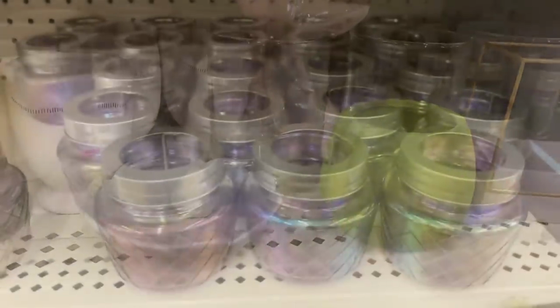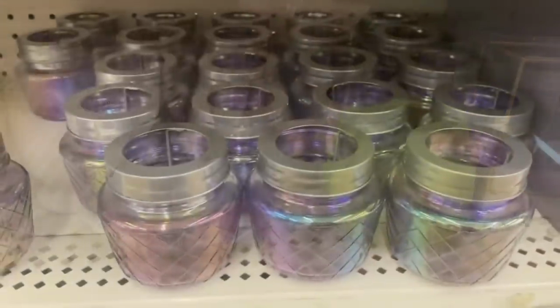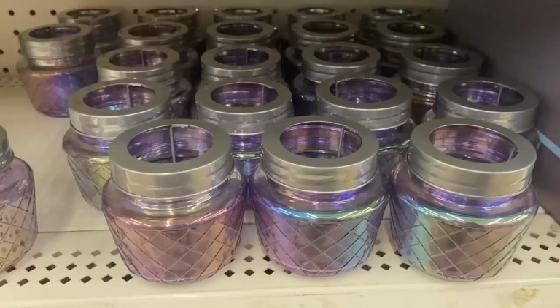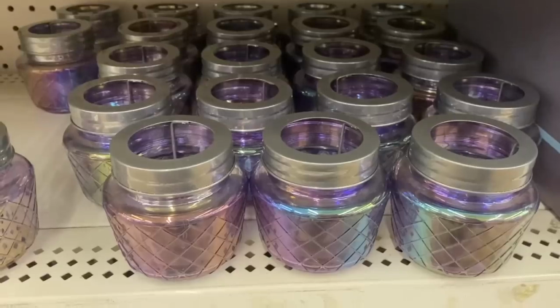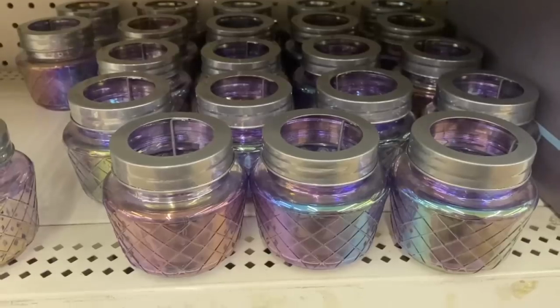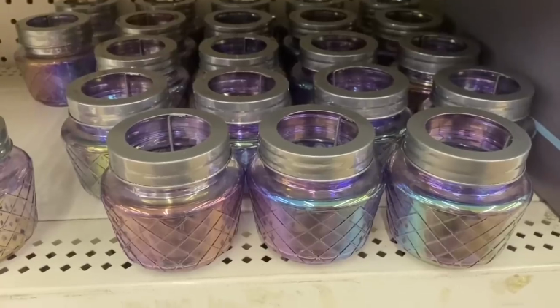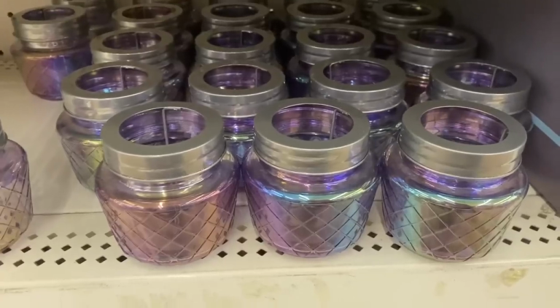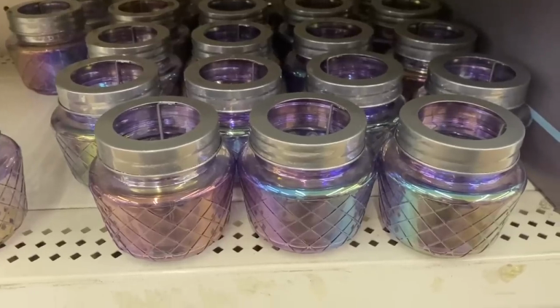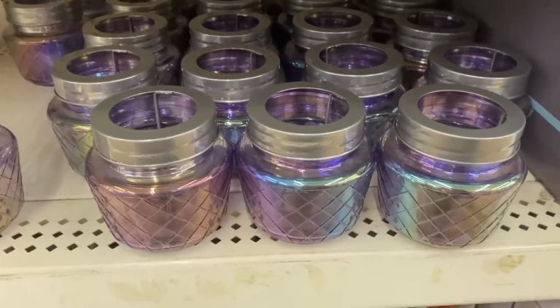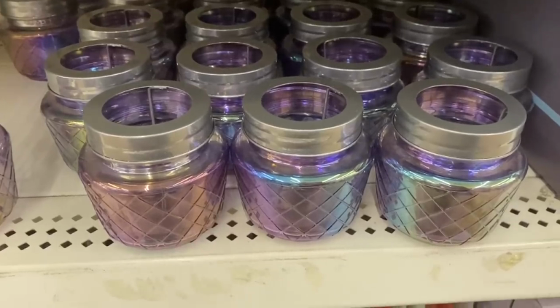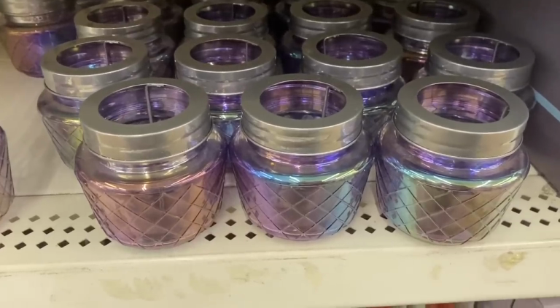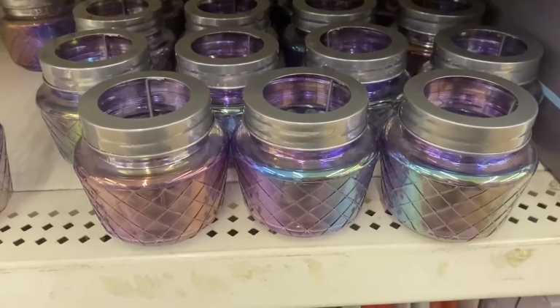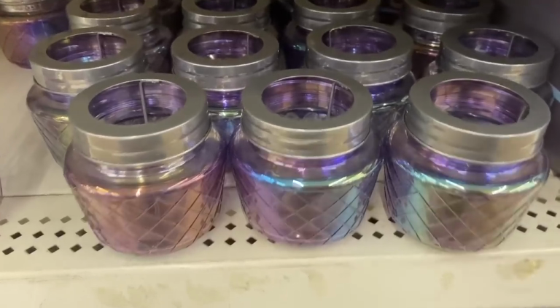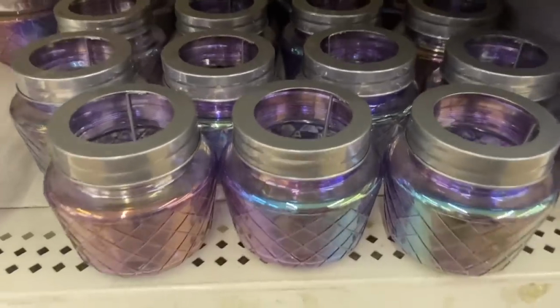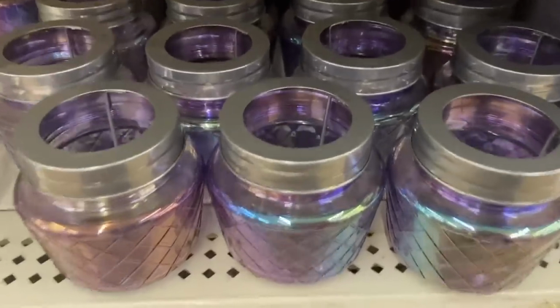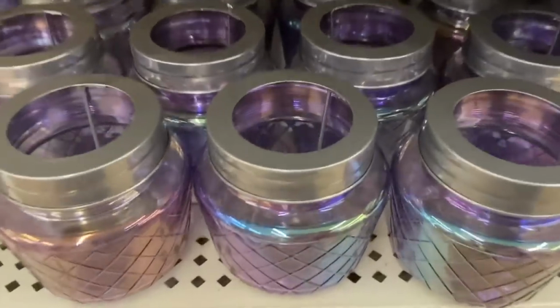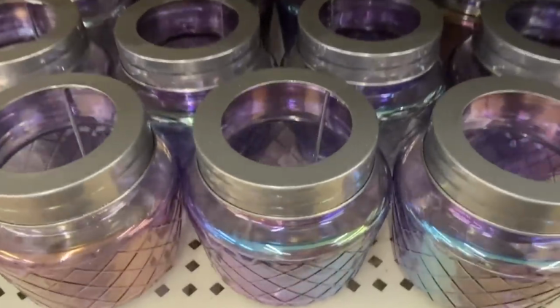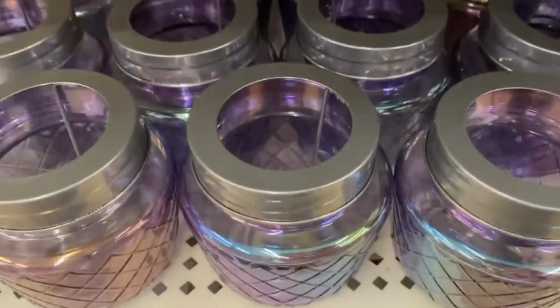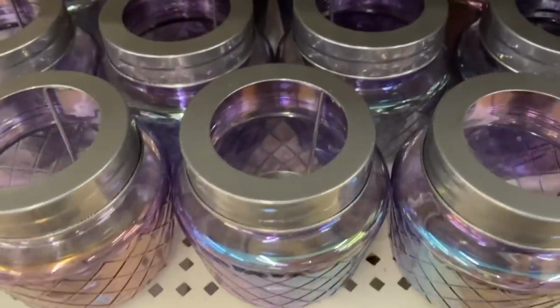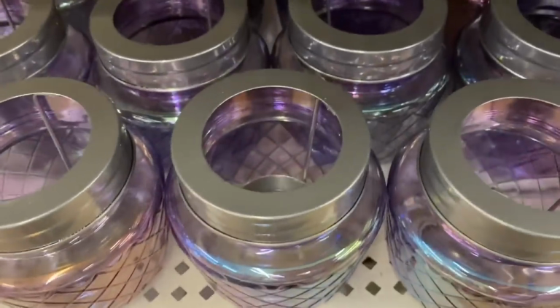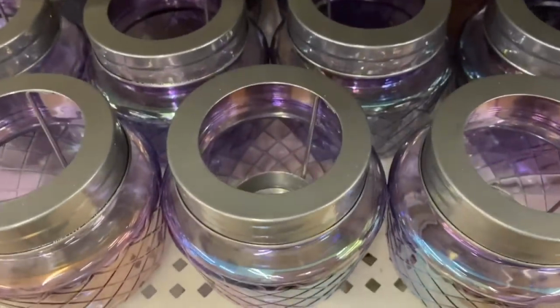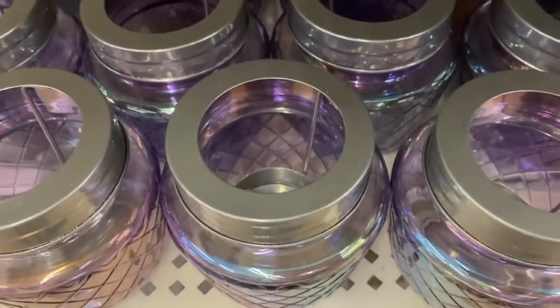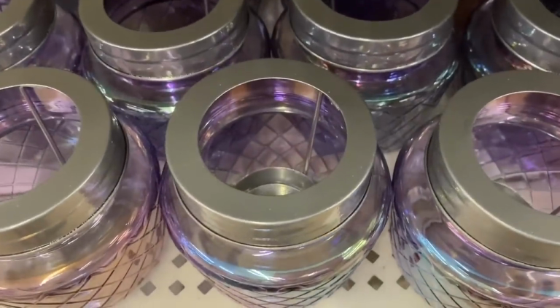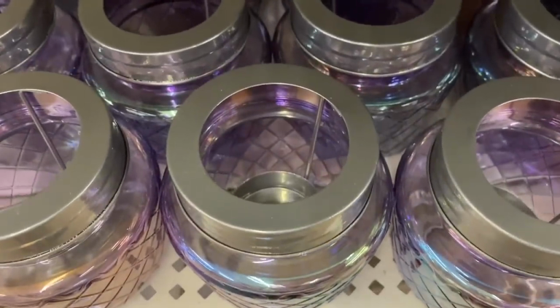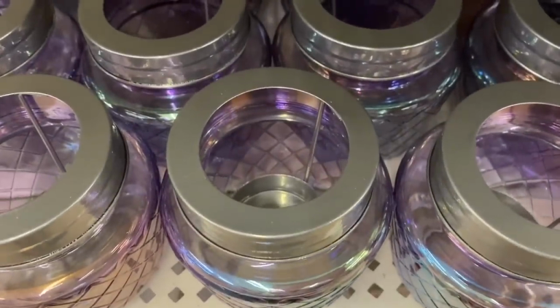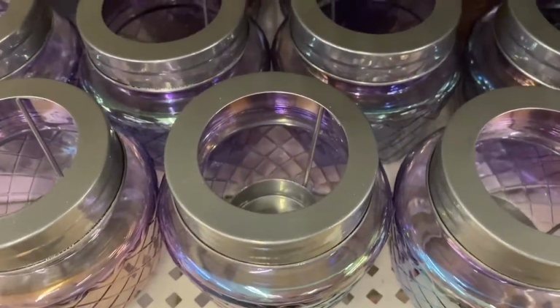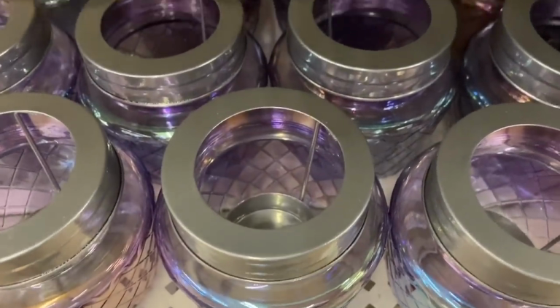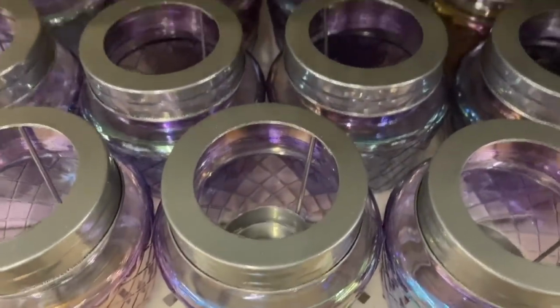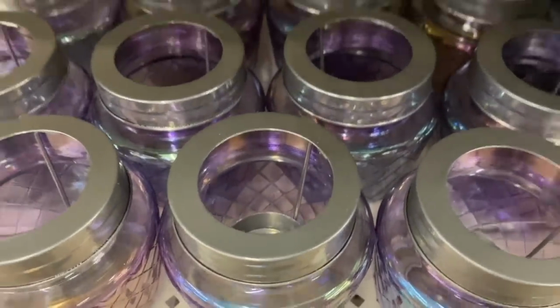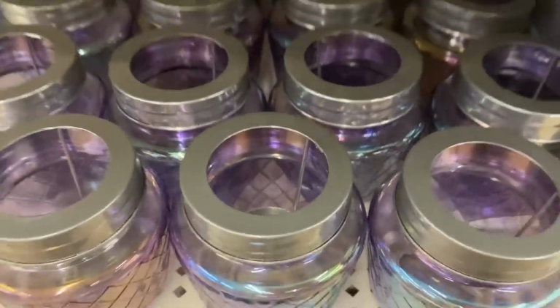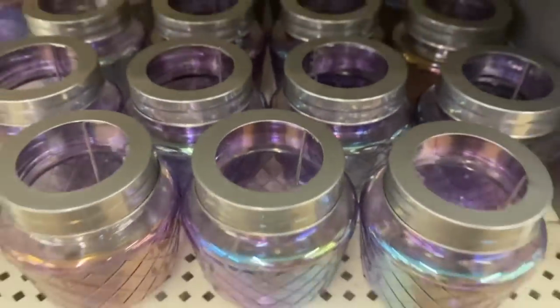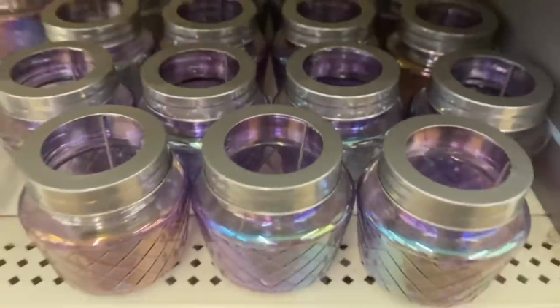Then I'm seeing these gorgeous iridescent candle holders that hold a tea light inside.